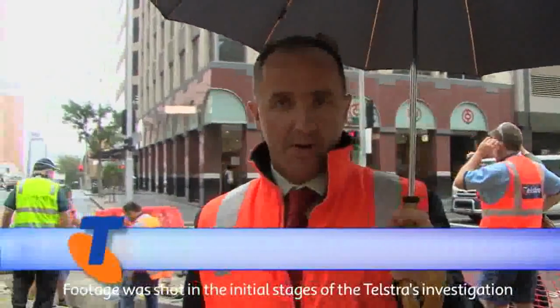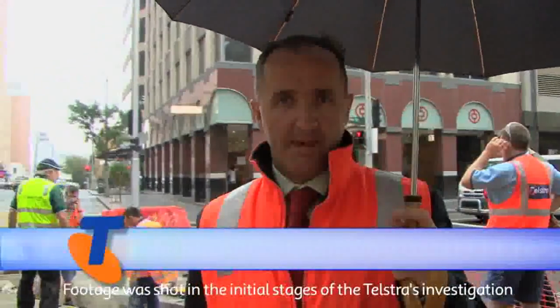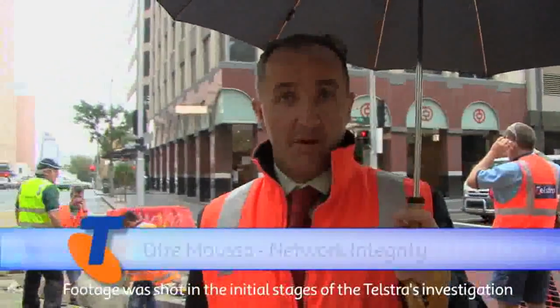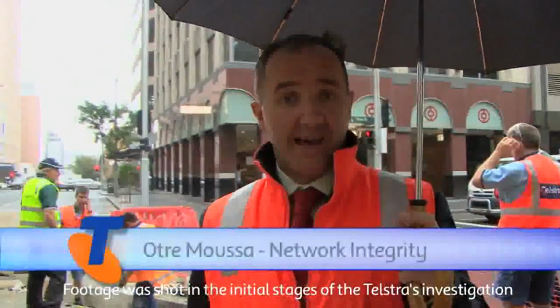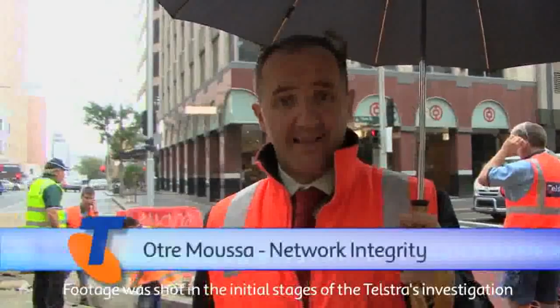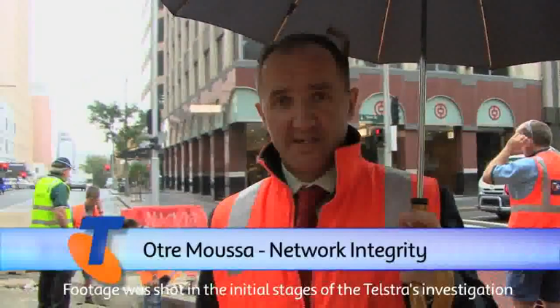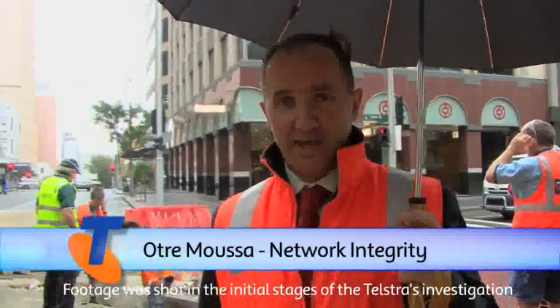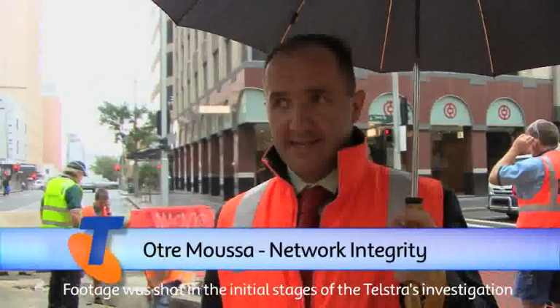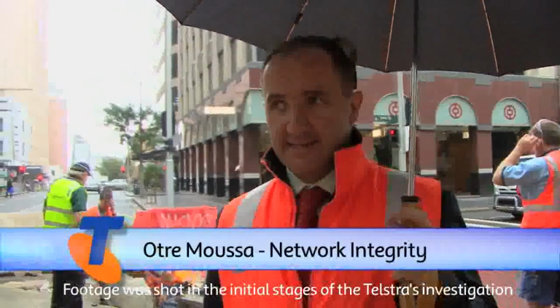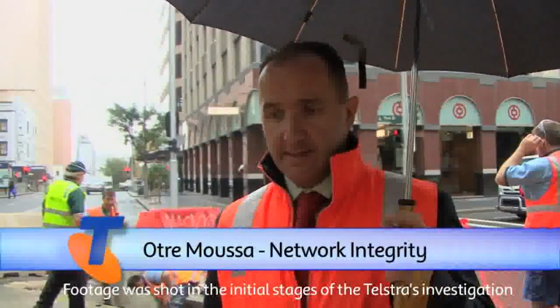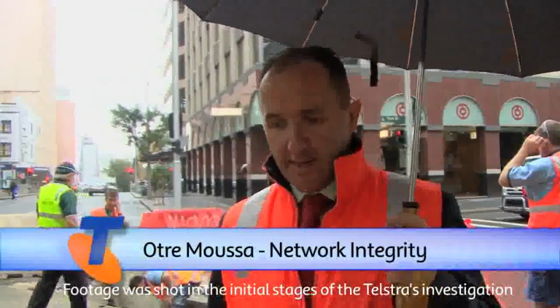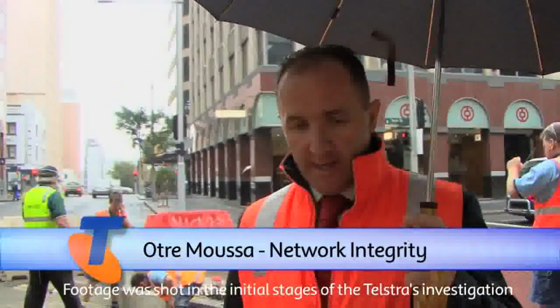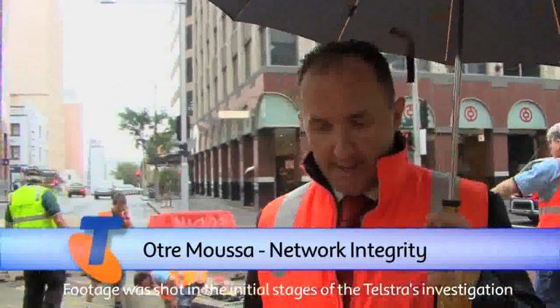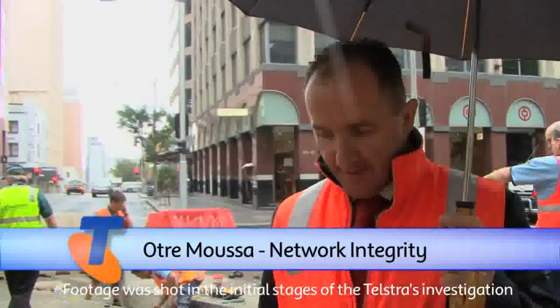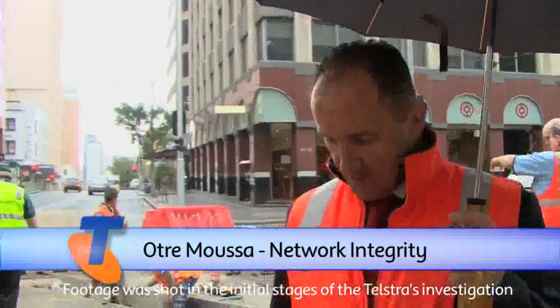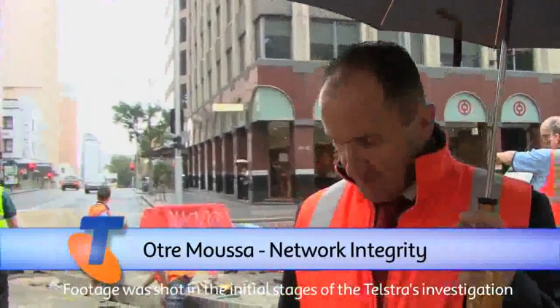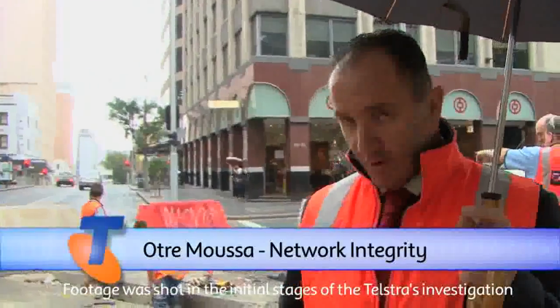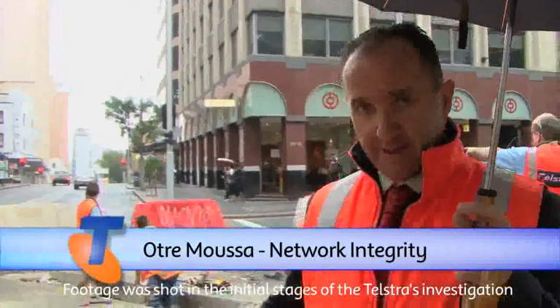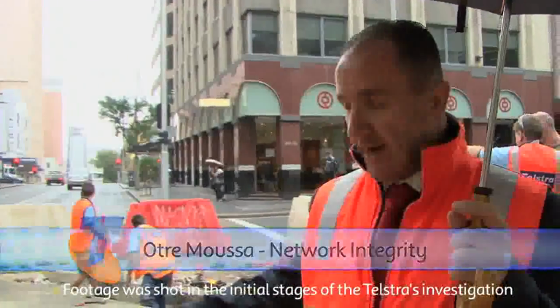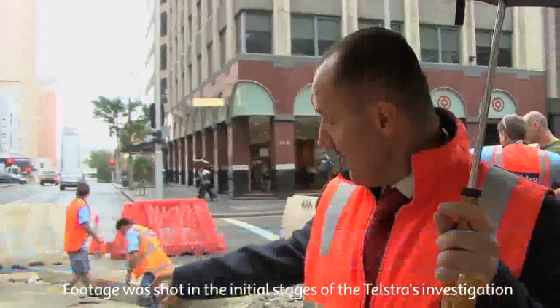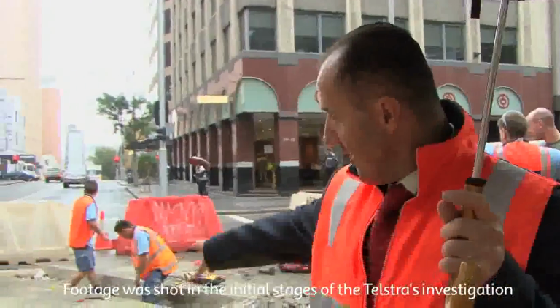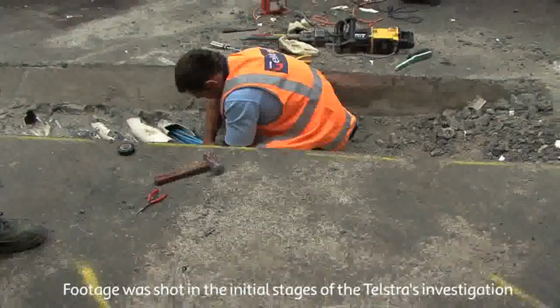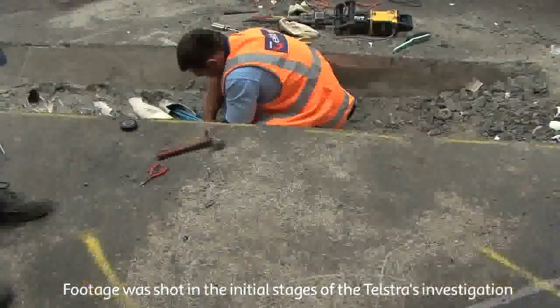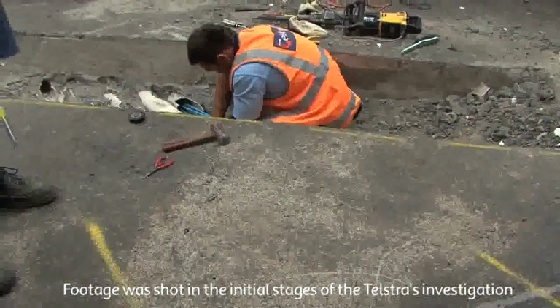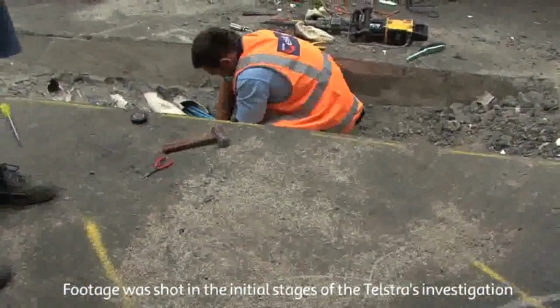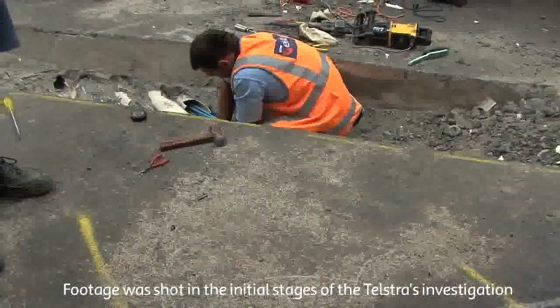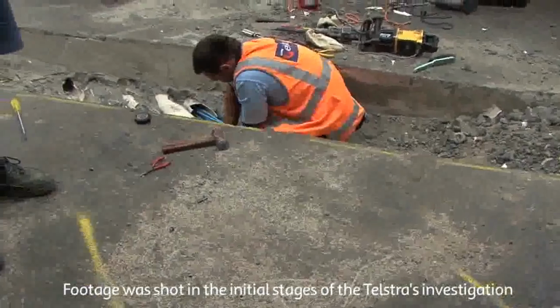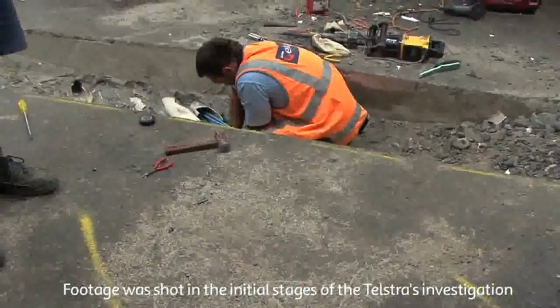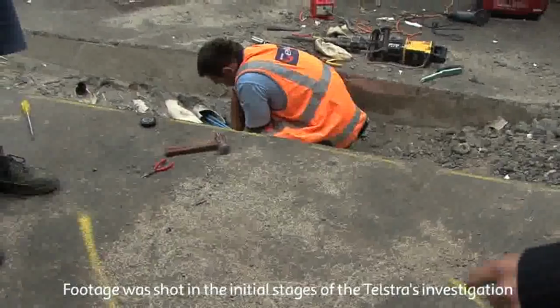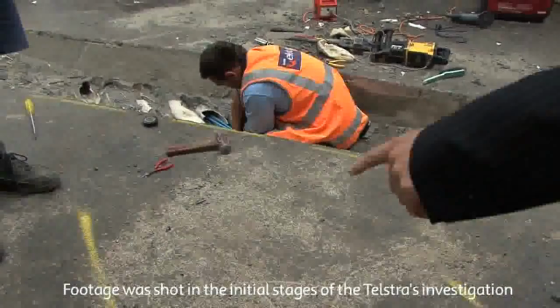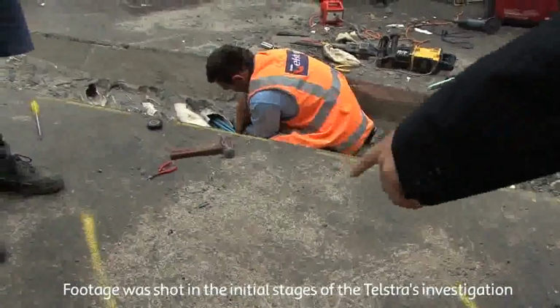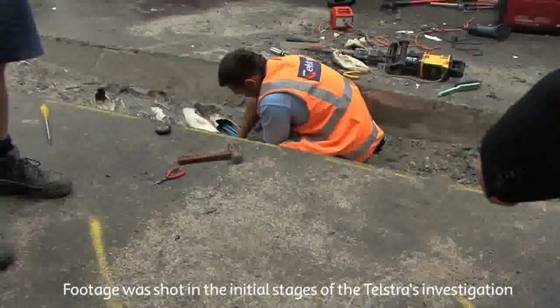This particular damage happened as a result of not properly locating the Telstra assets. The Telstra network is marked on the ground on the other side over there — two yellow marks.